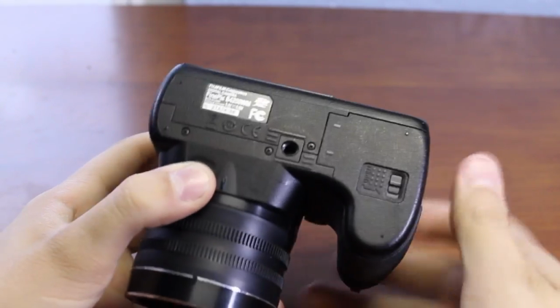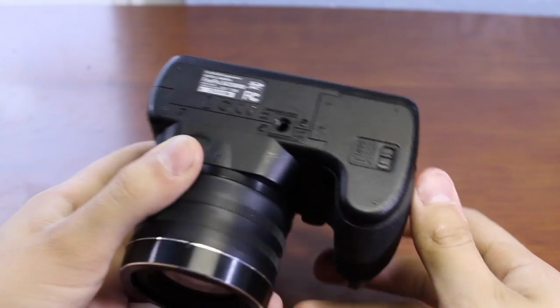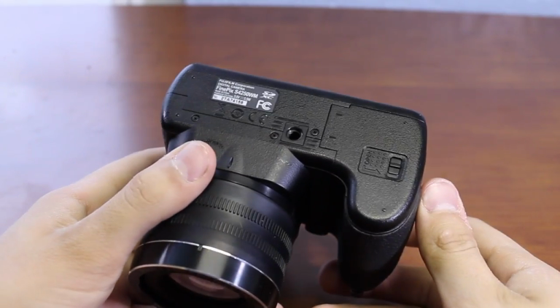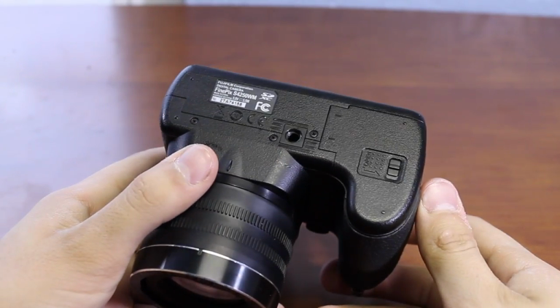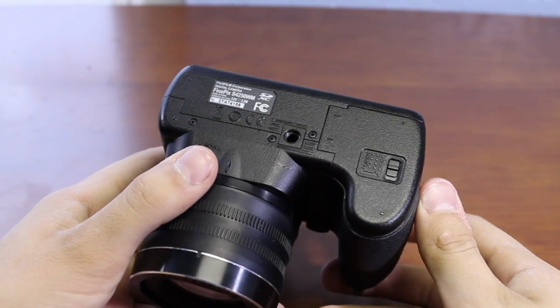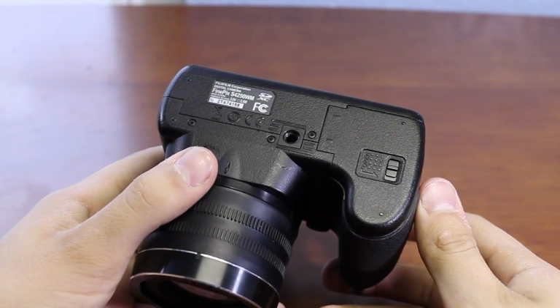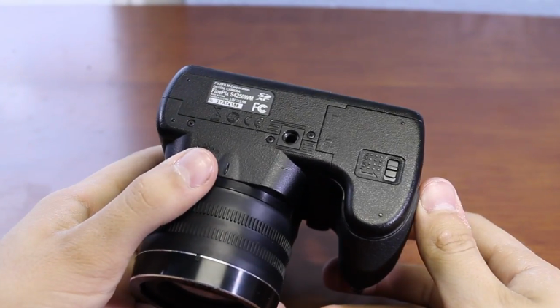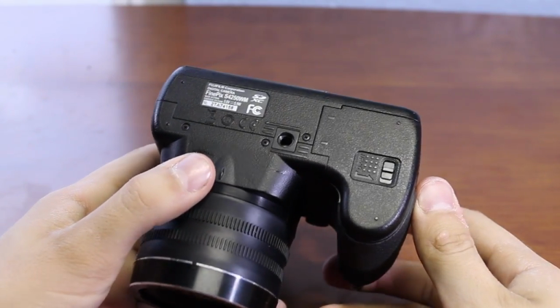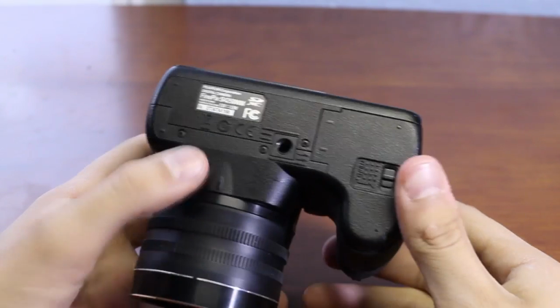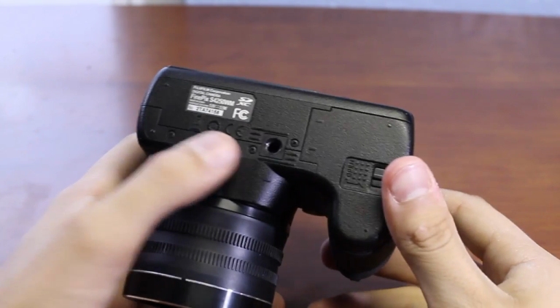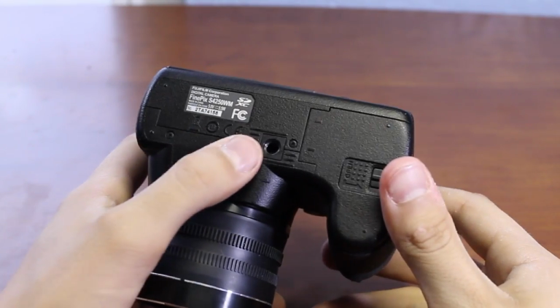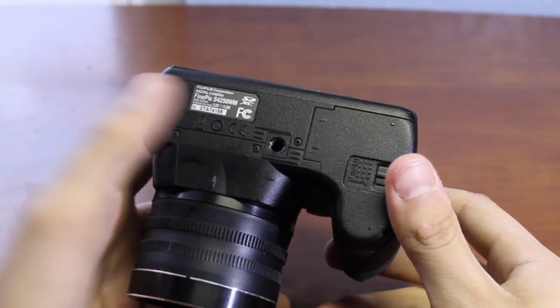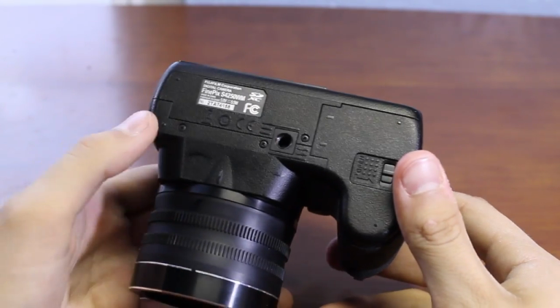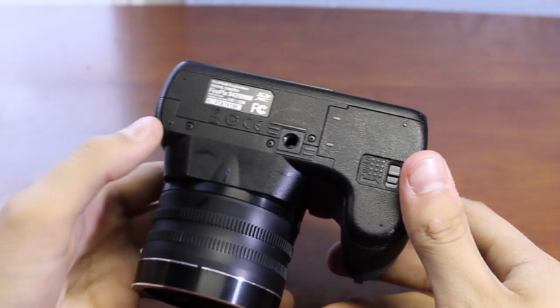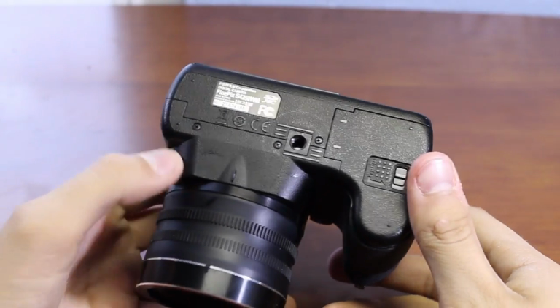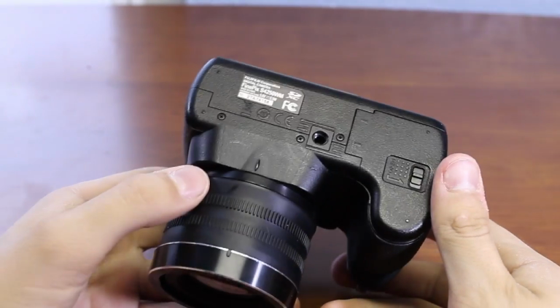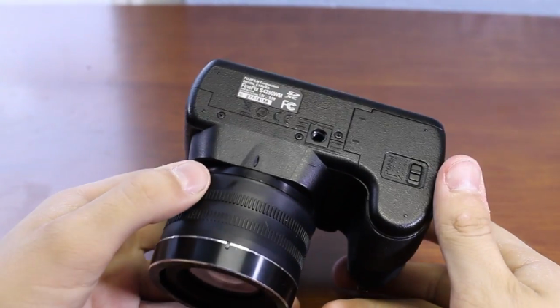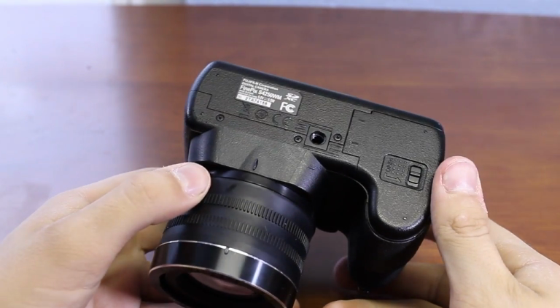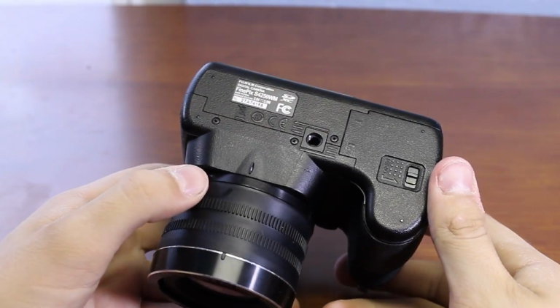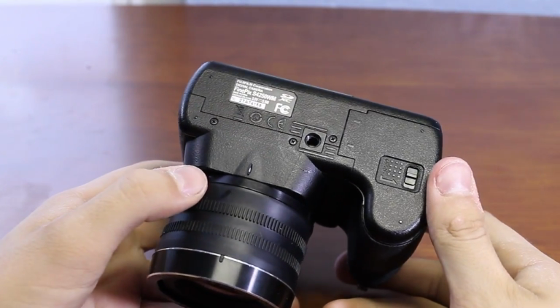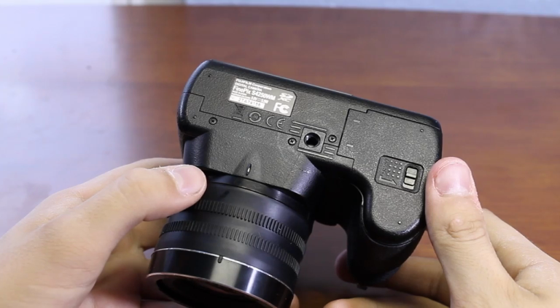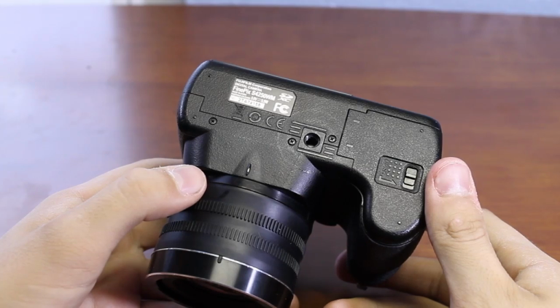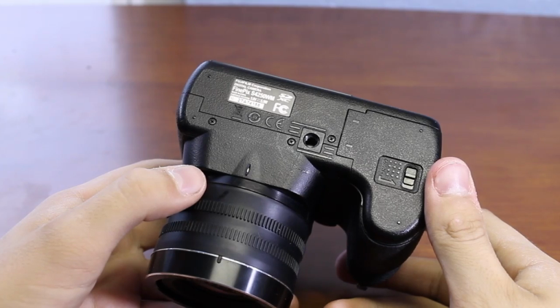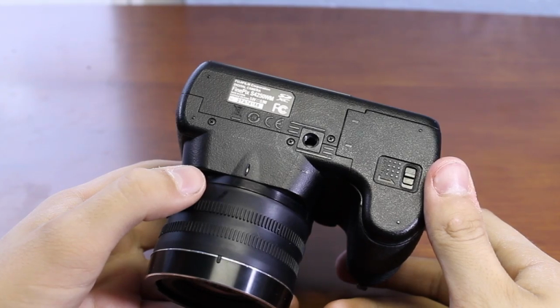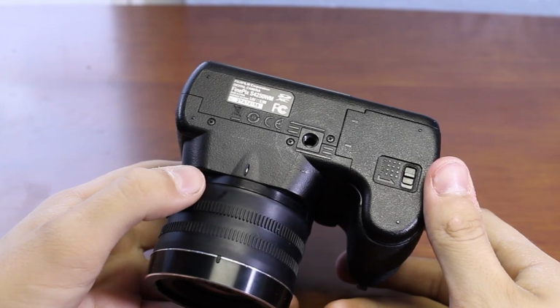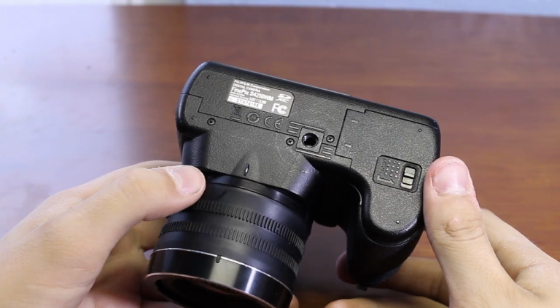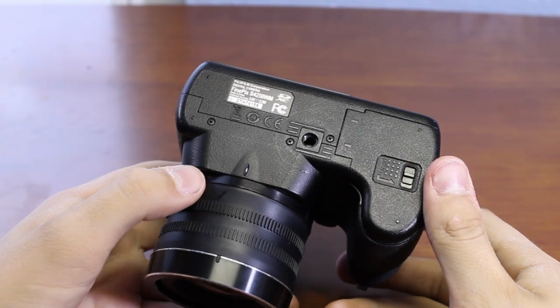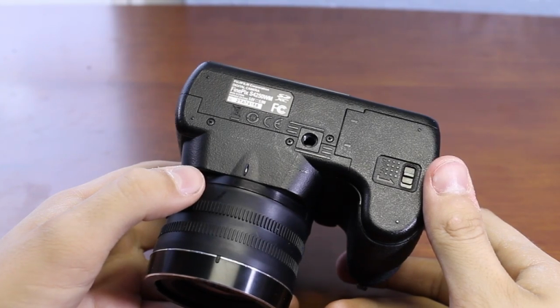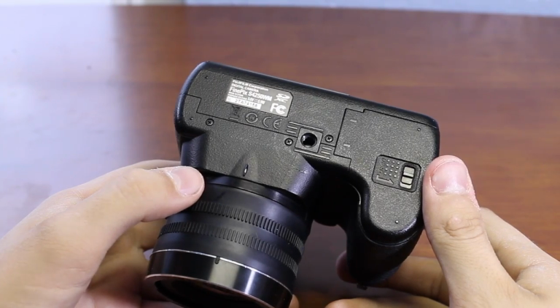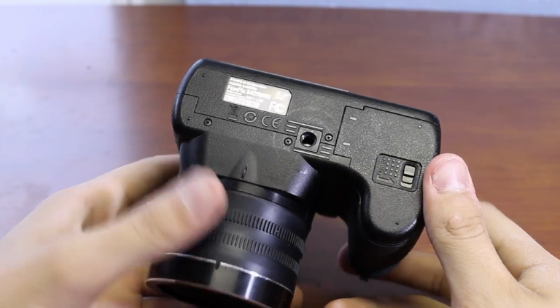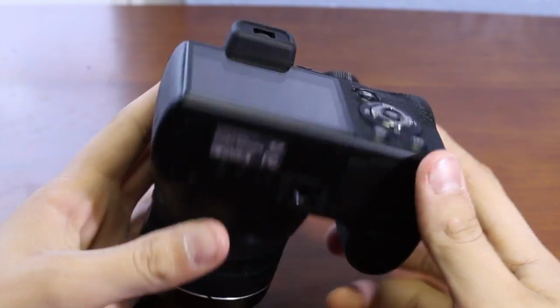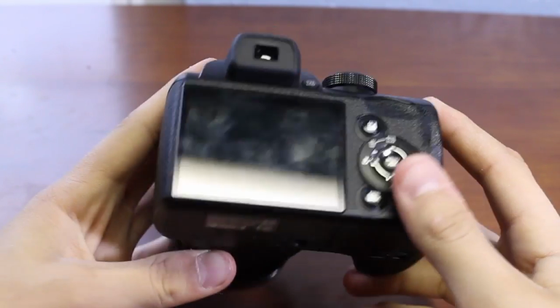This camera uses an SDHC card slot. It does not have two — it only has one. As I mentioned, the tripod mount is possibly in its worst position out there.